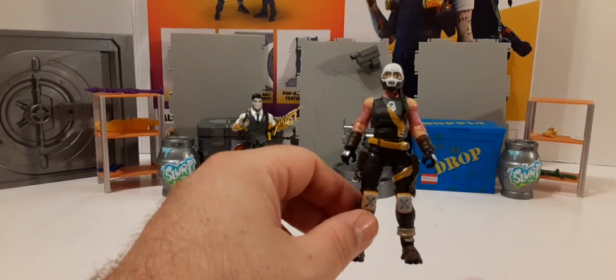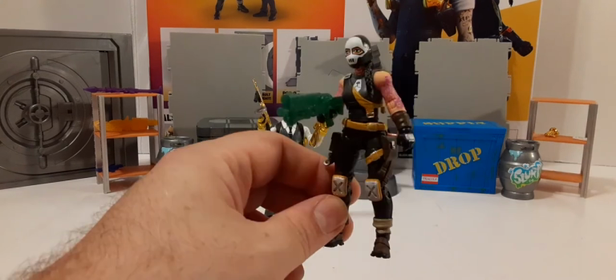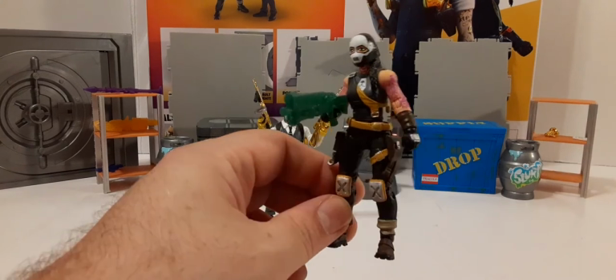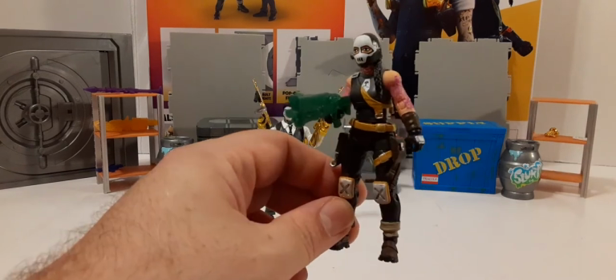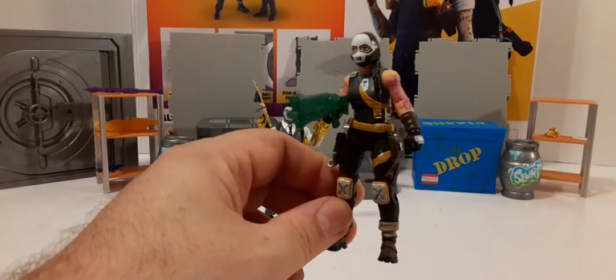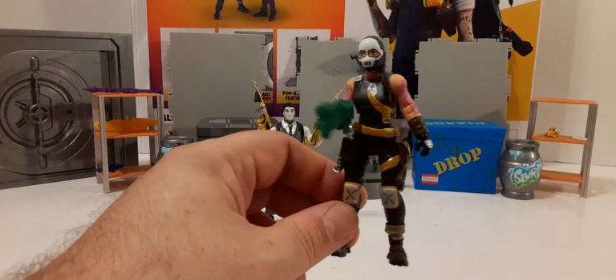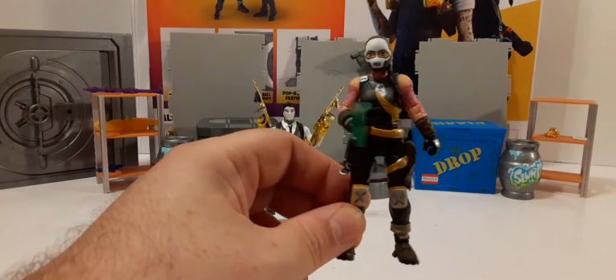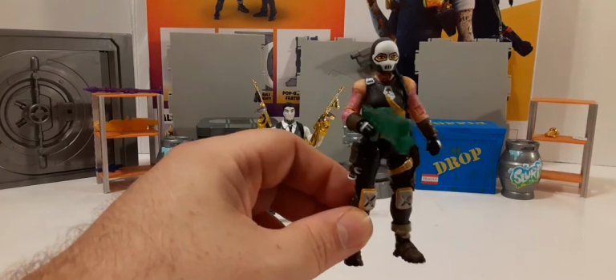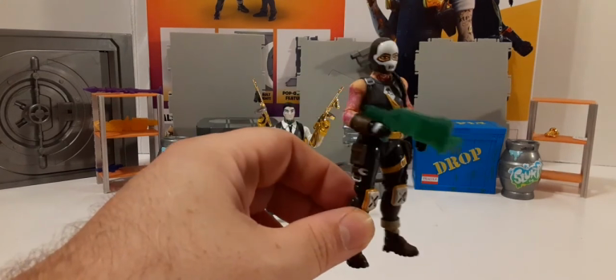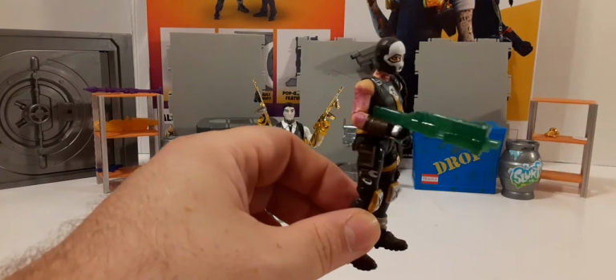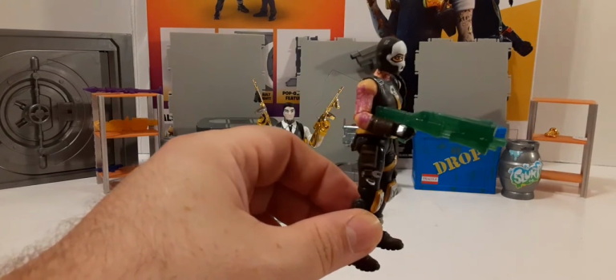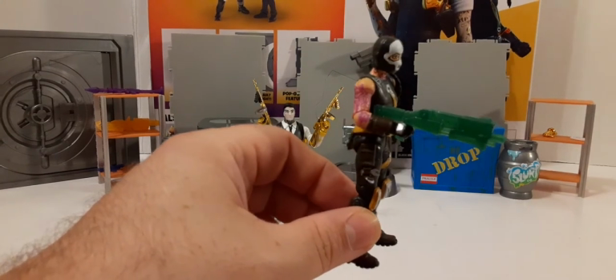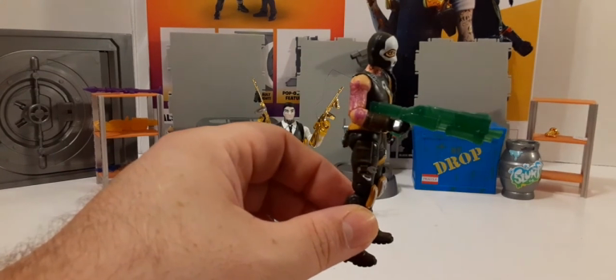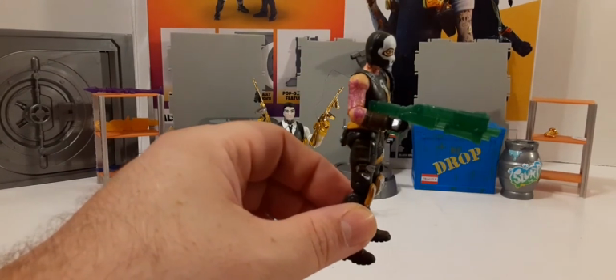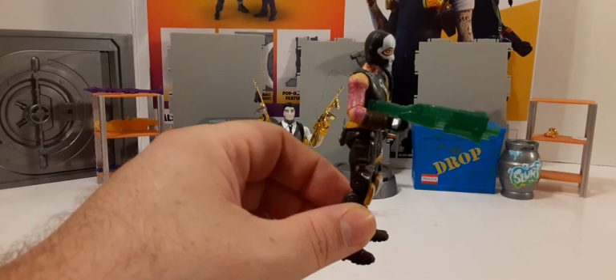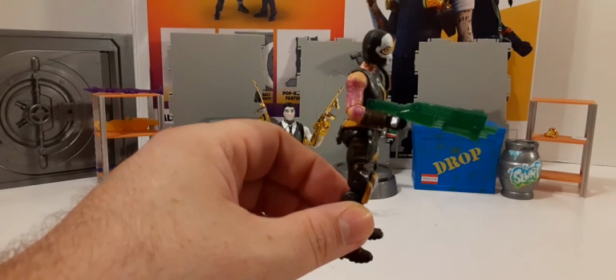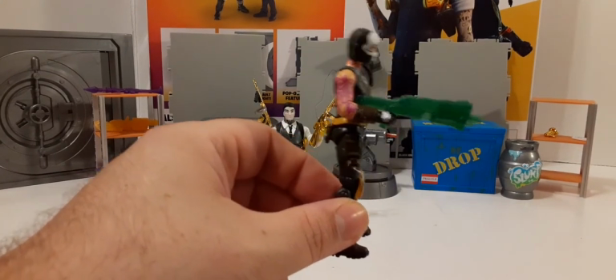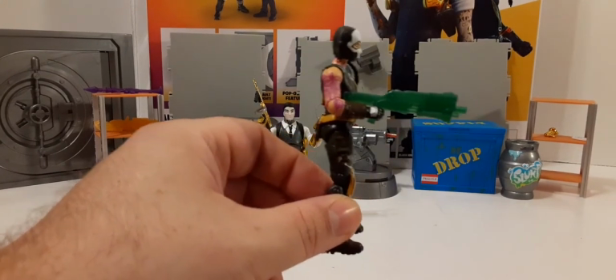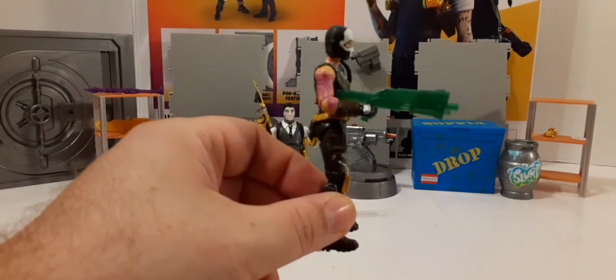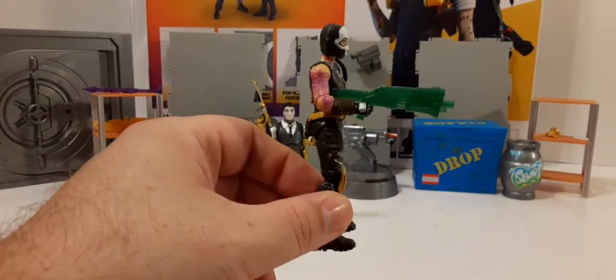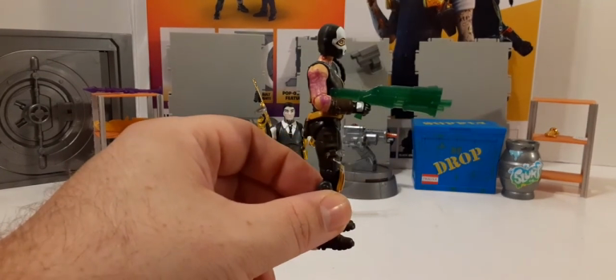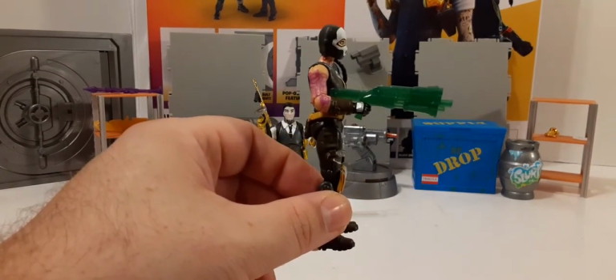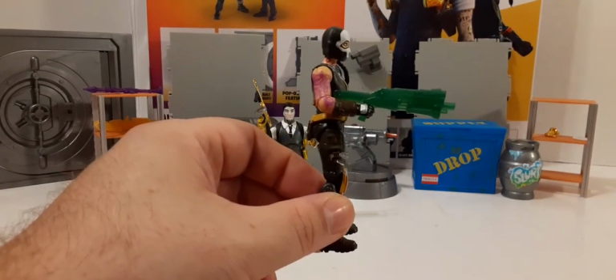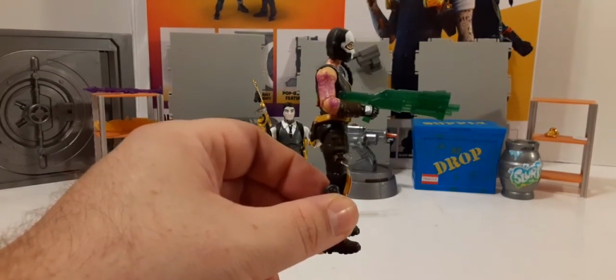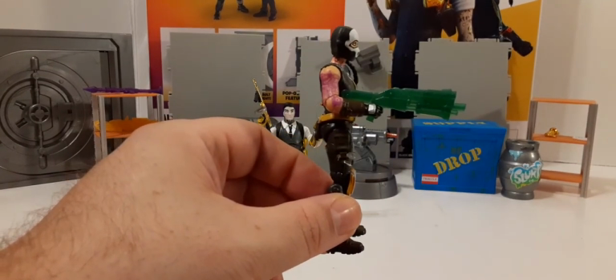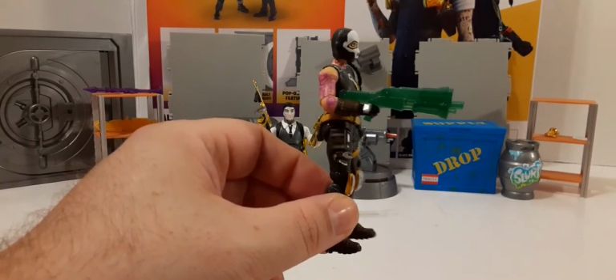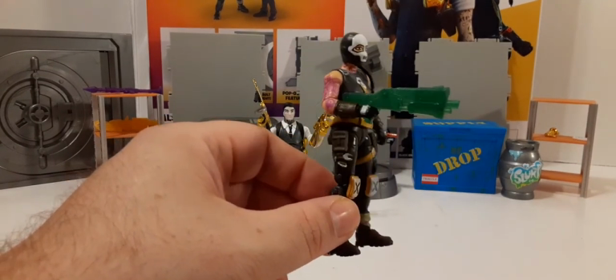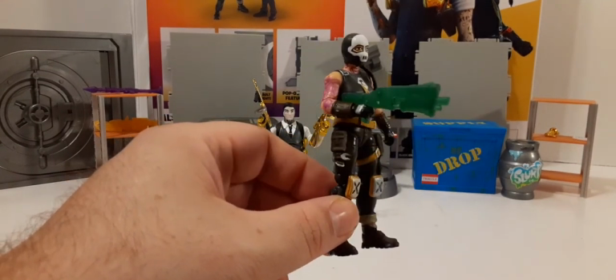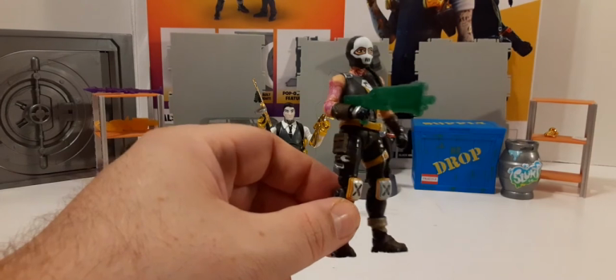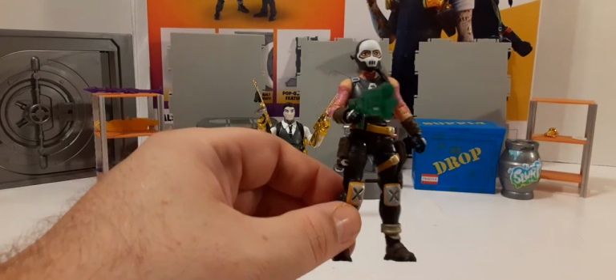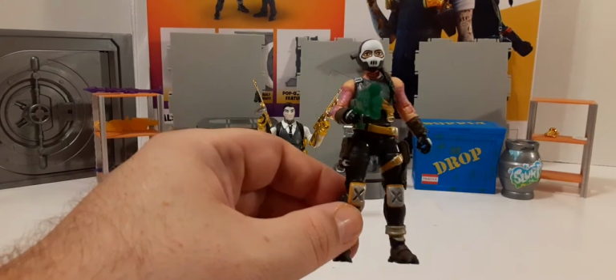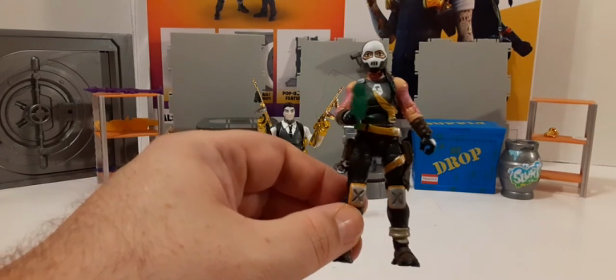Here's Jules with one of the shotguns — she can hold weapons pretty good too.